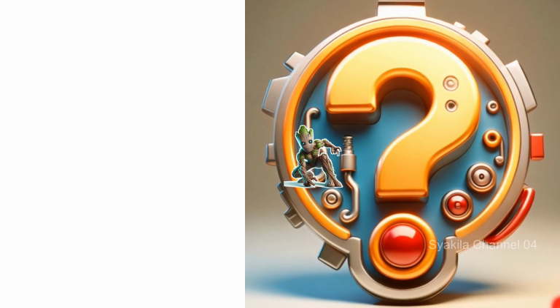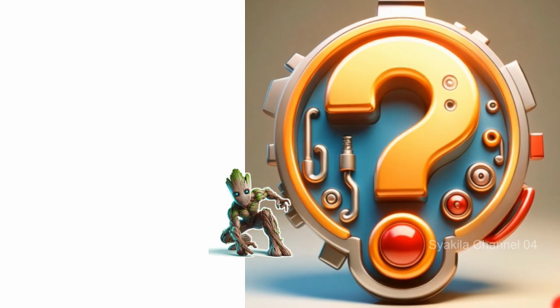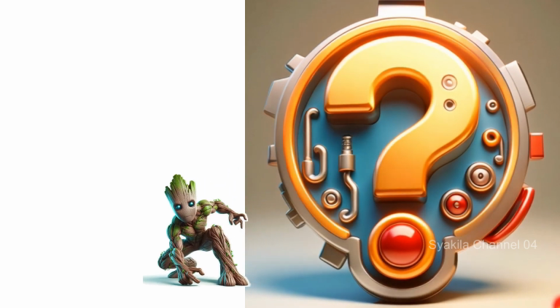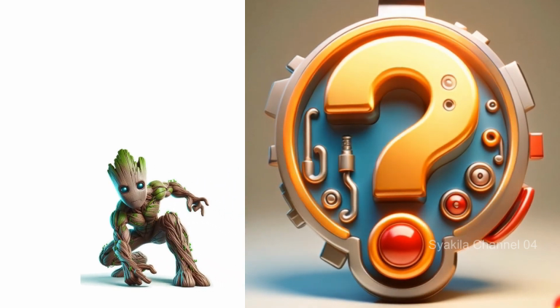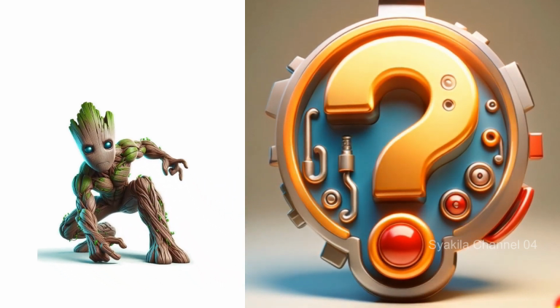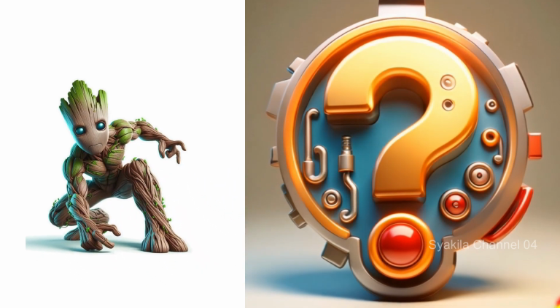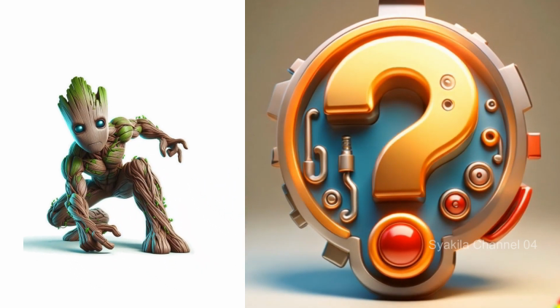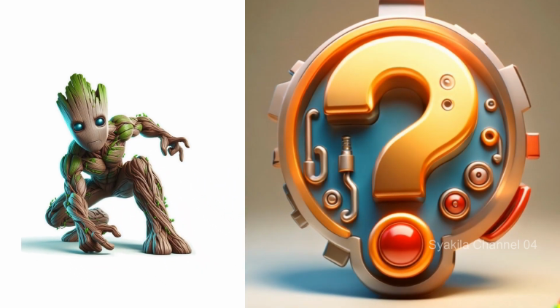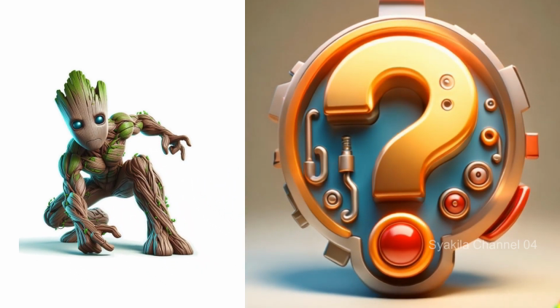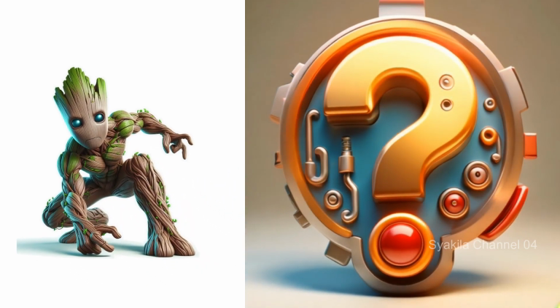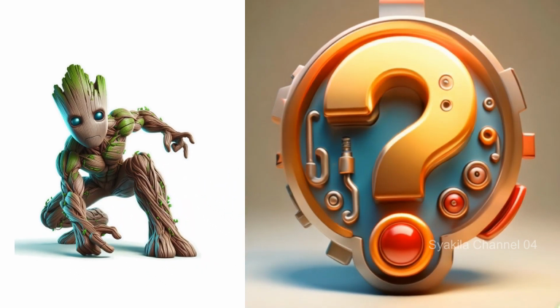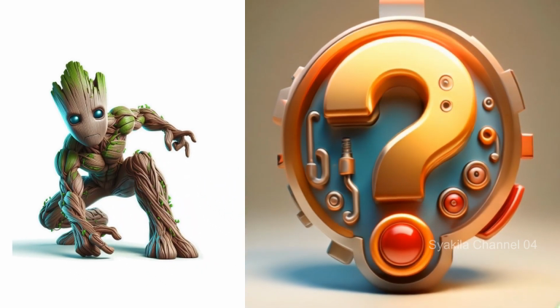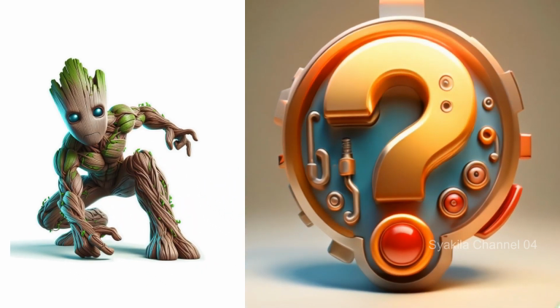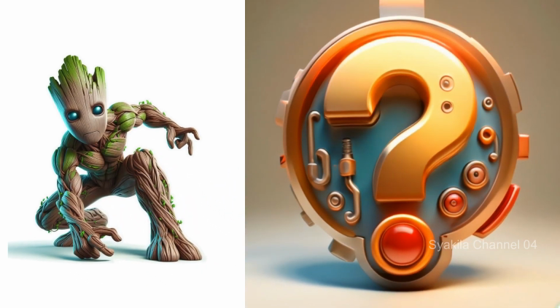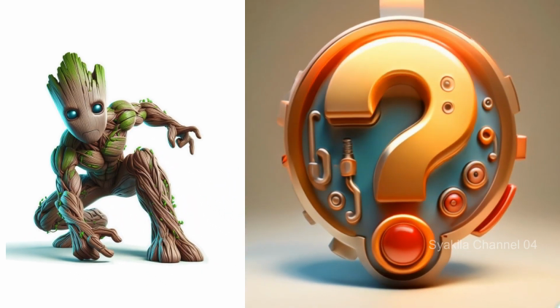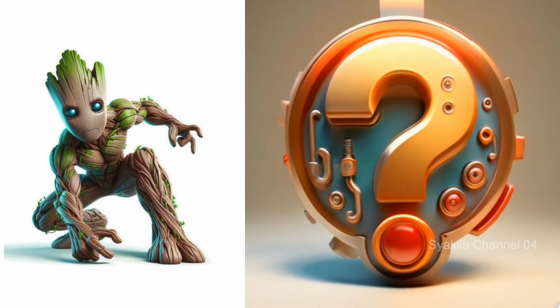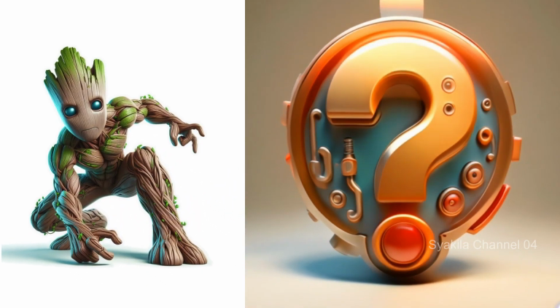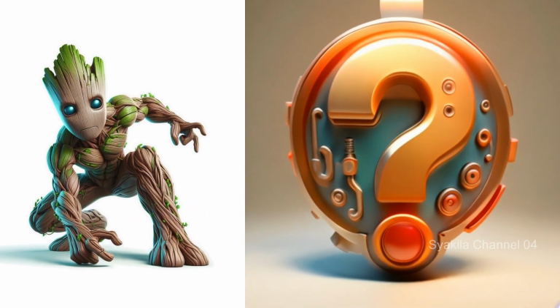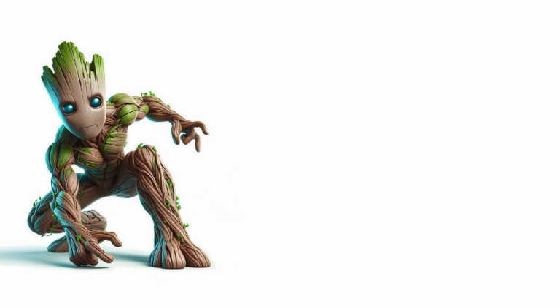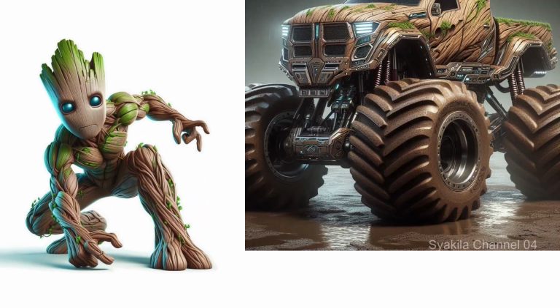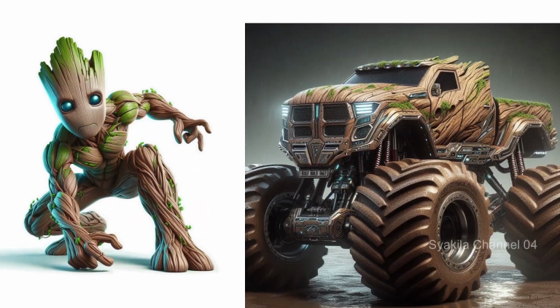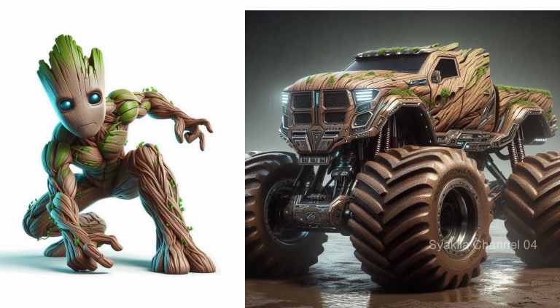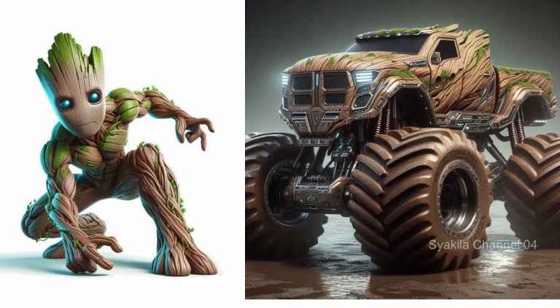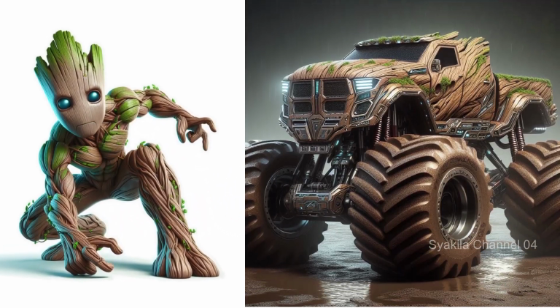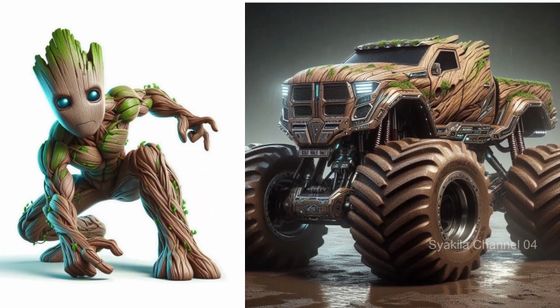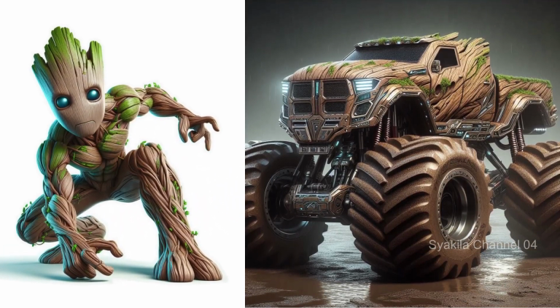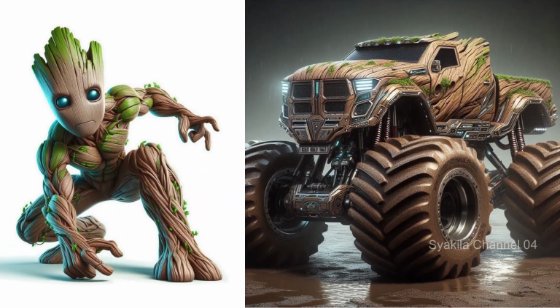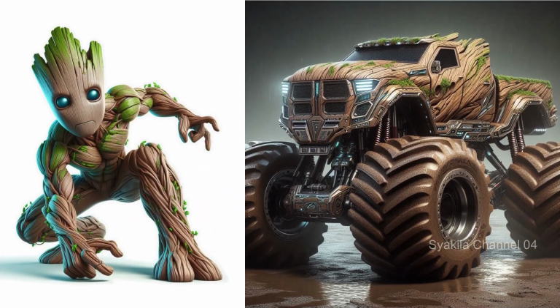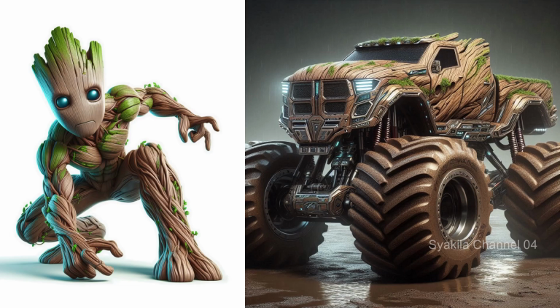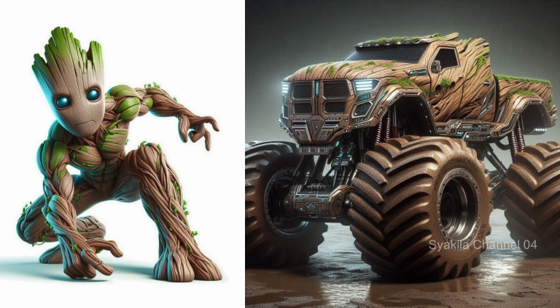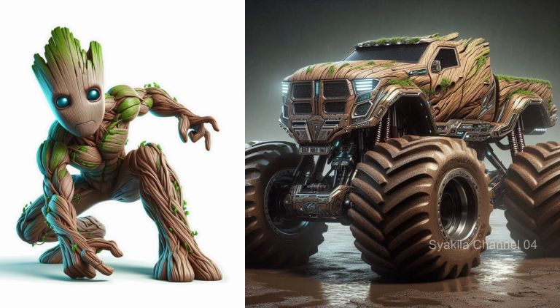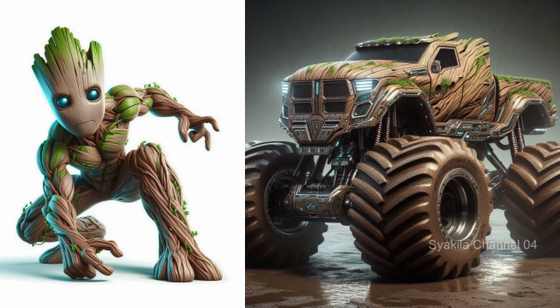Rocket and Groot. Different Groot — different Groot textures.